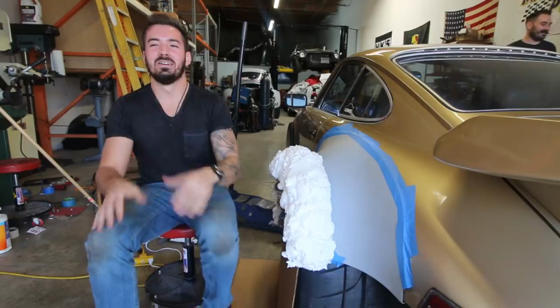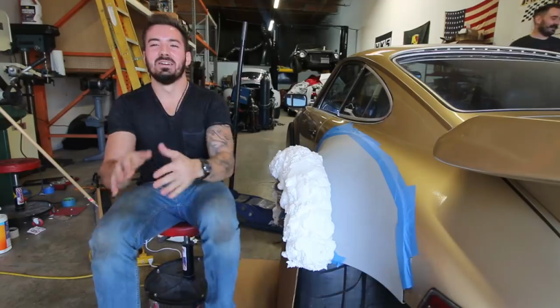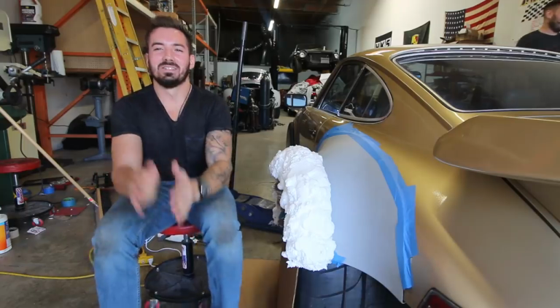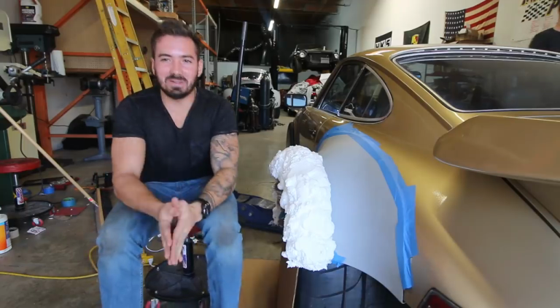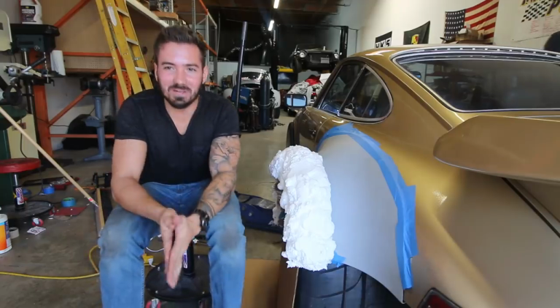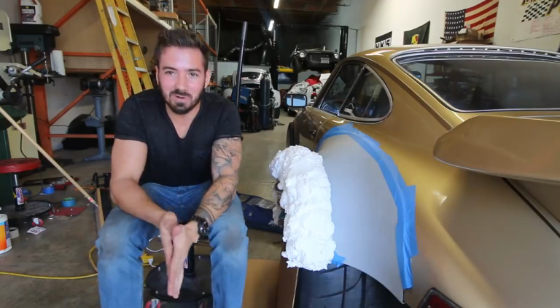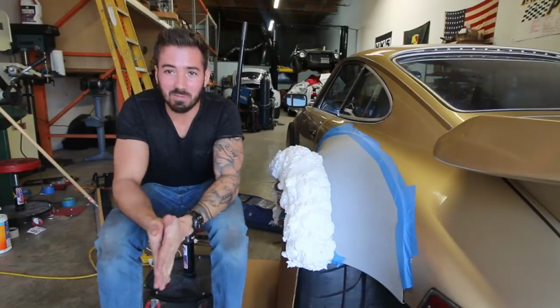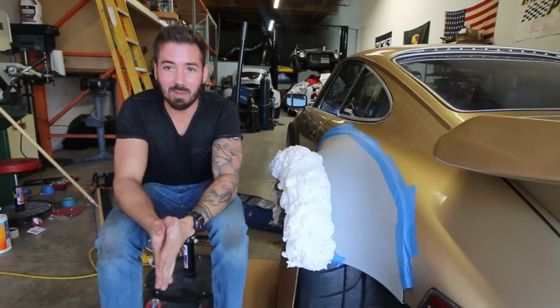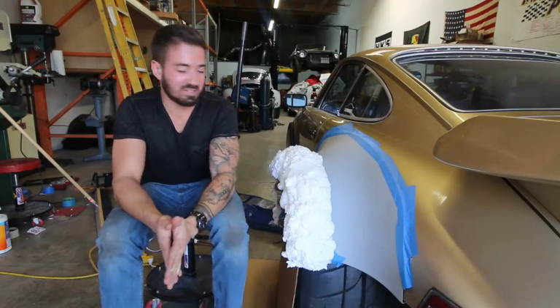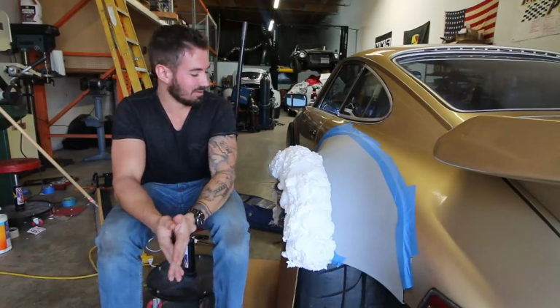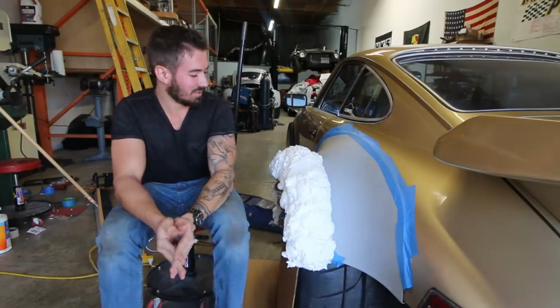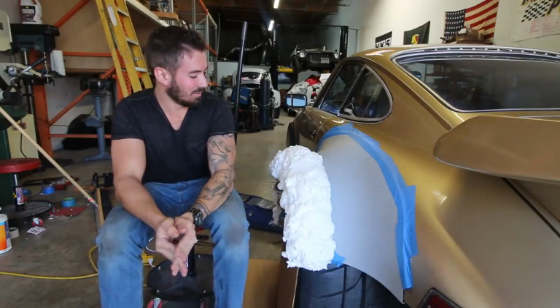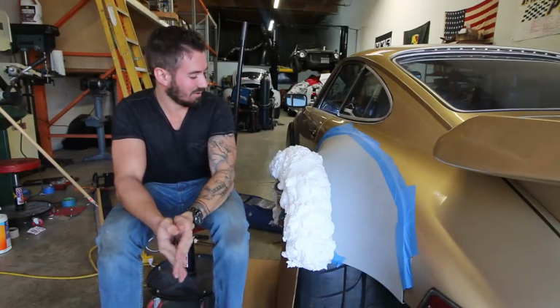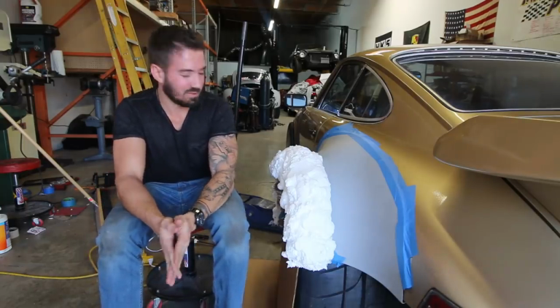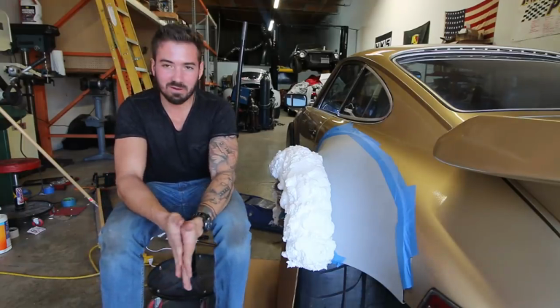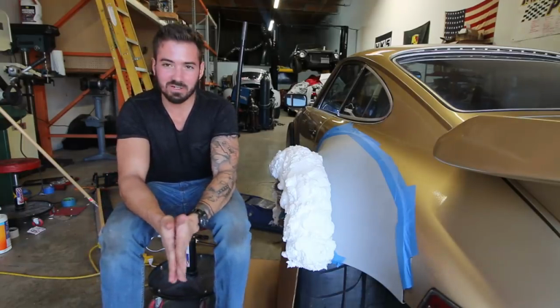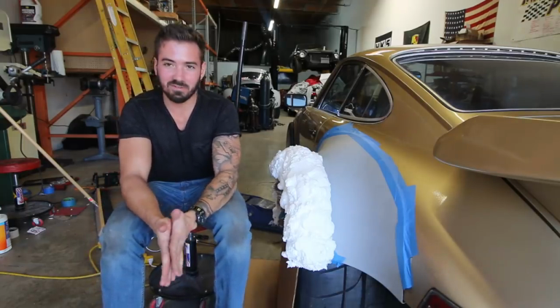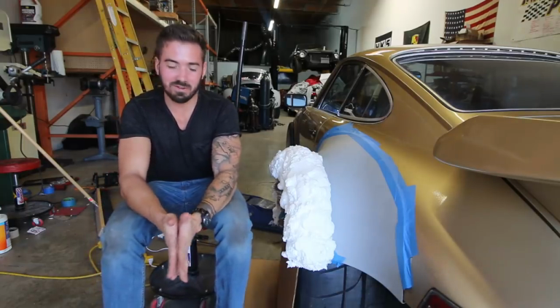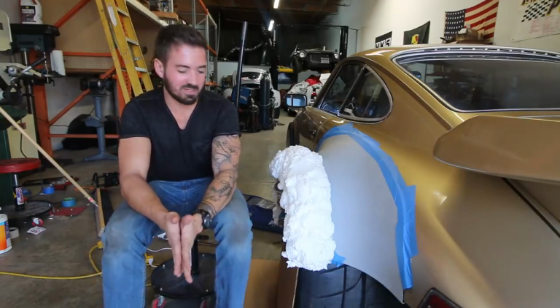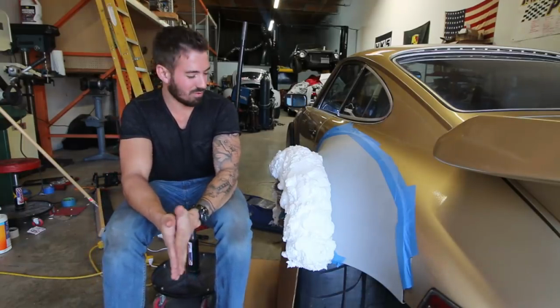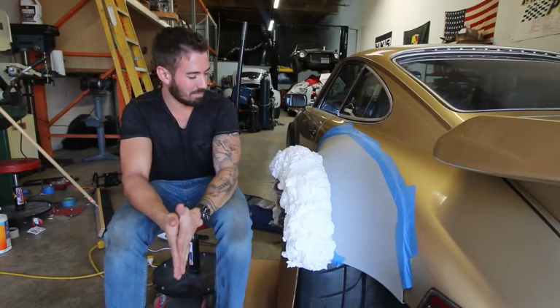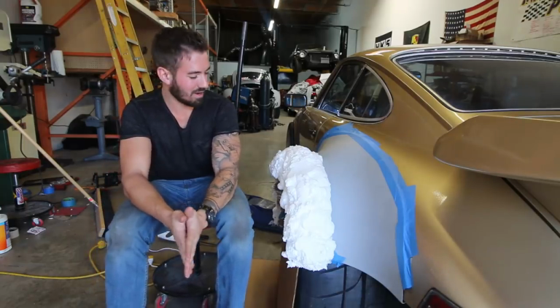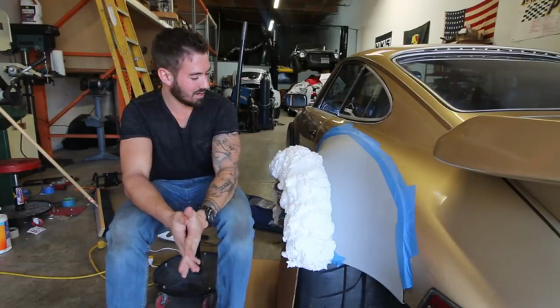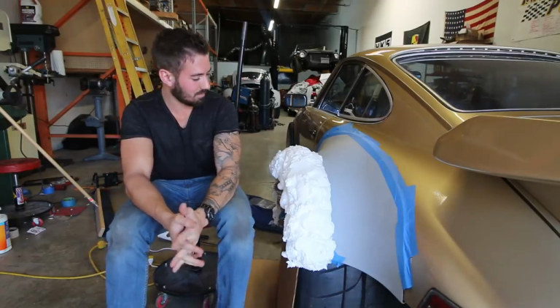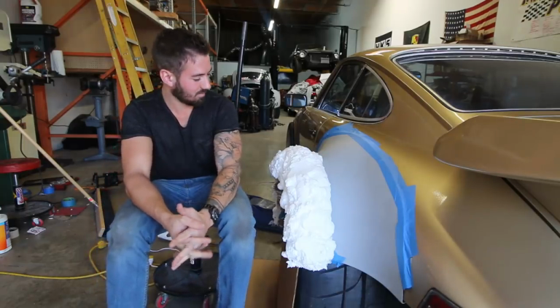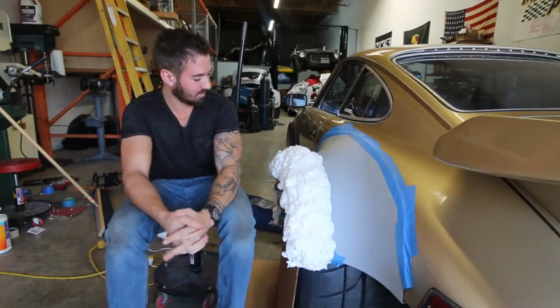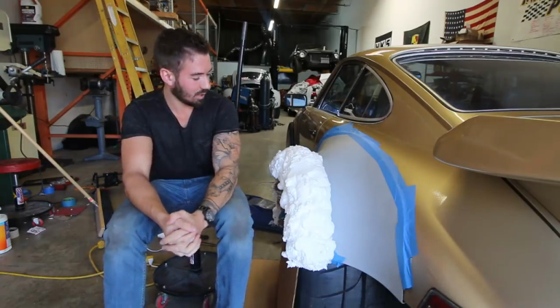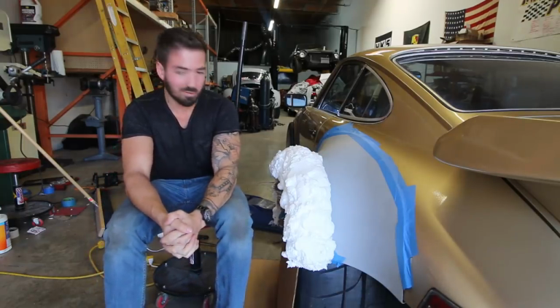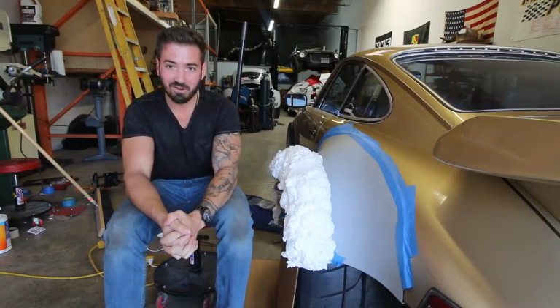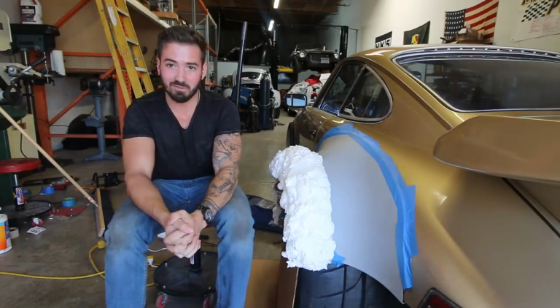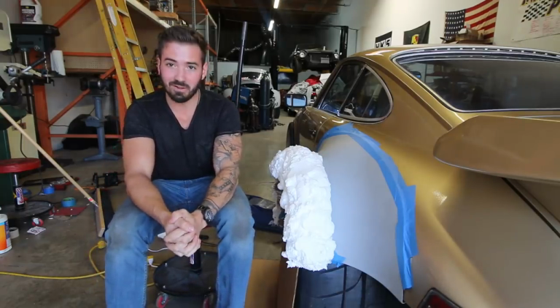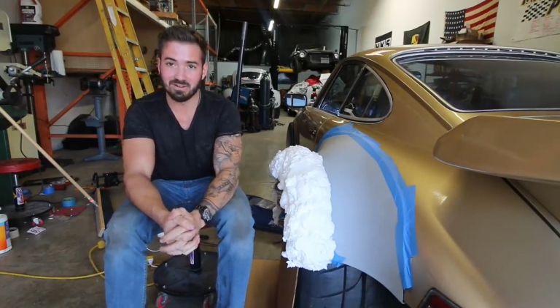What's up guys? Welcome to episode 2 of do-it-yourself custom wide-body carbon fiber flares.